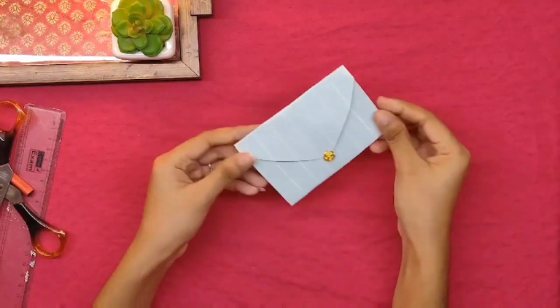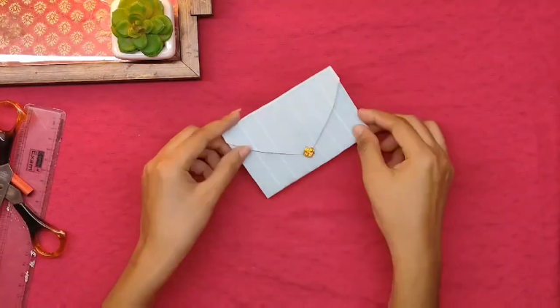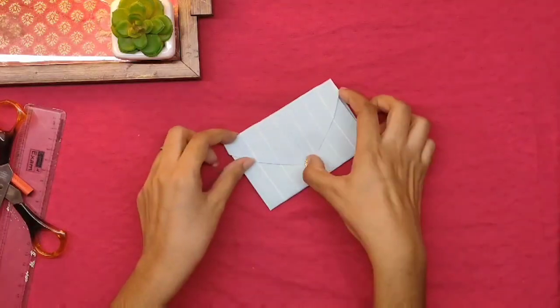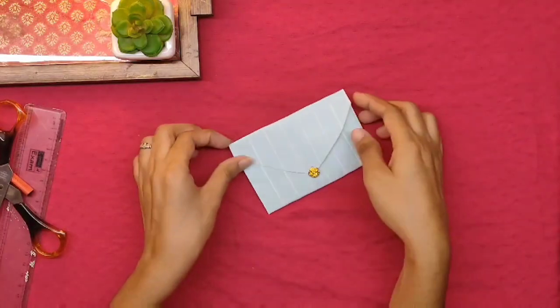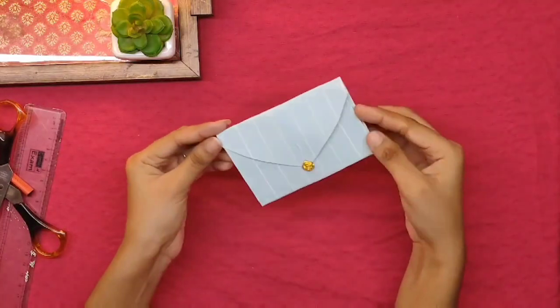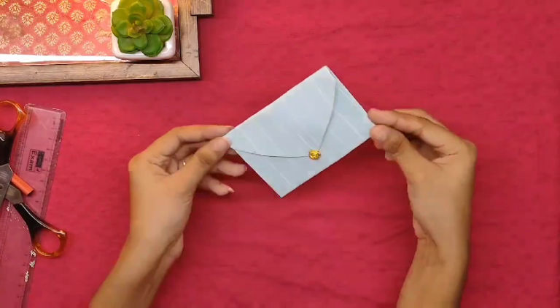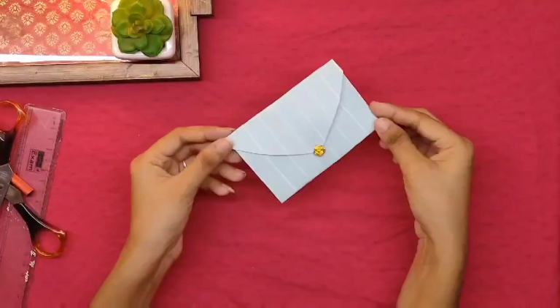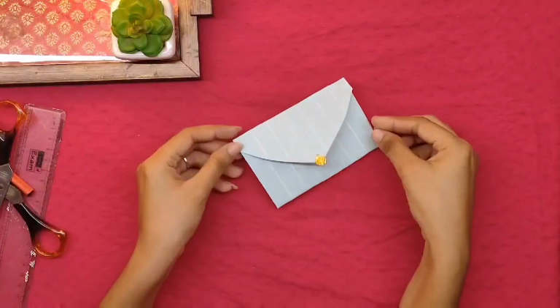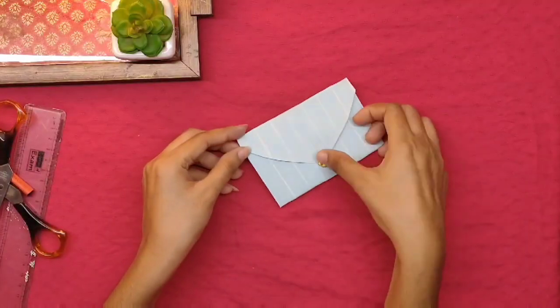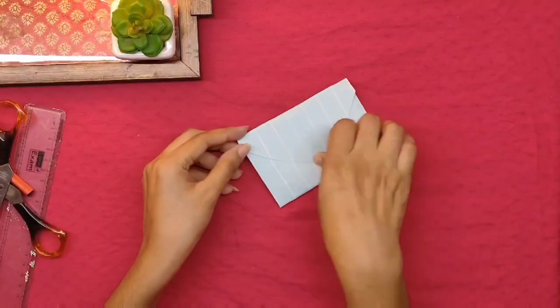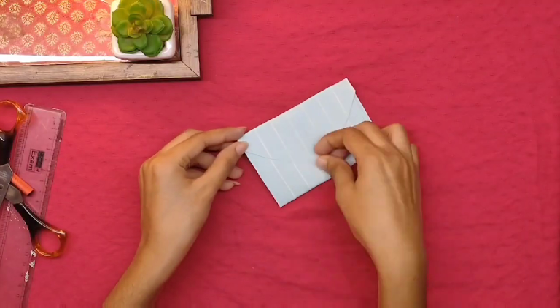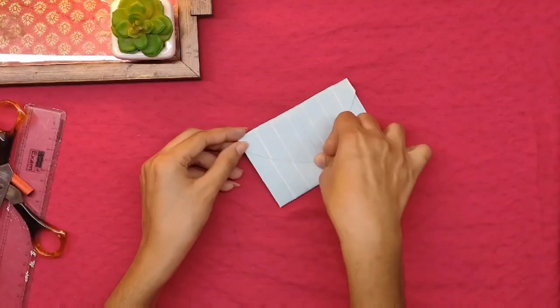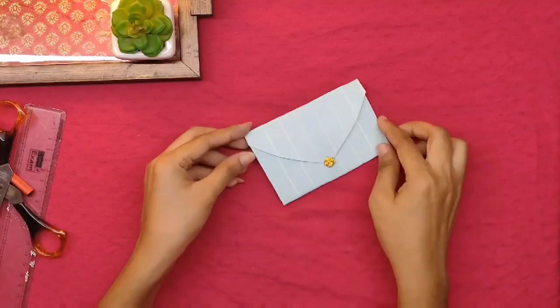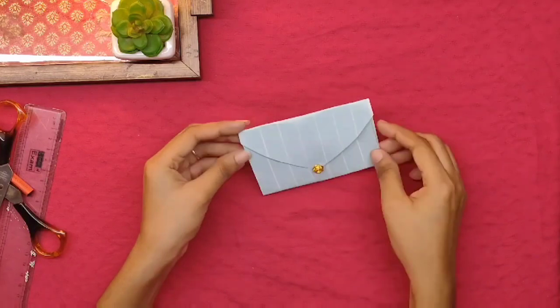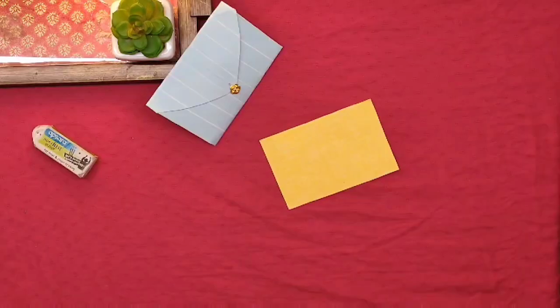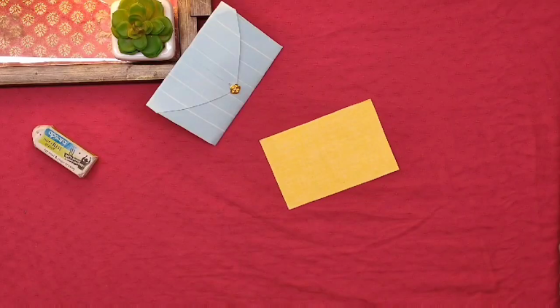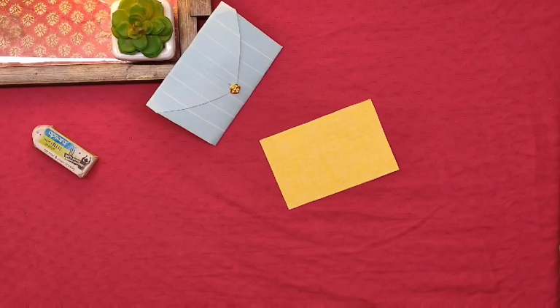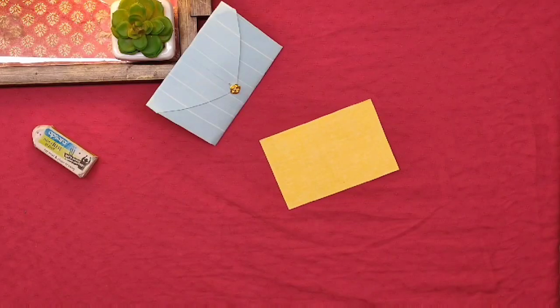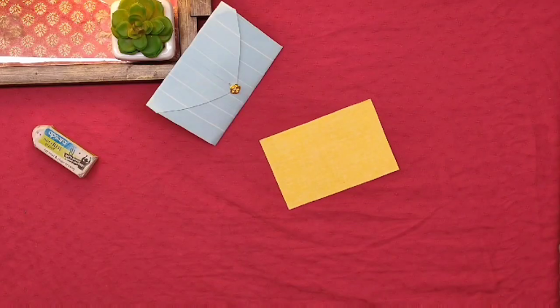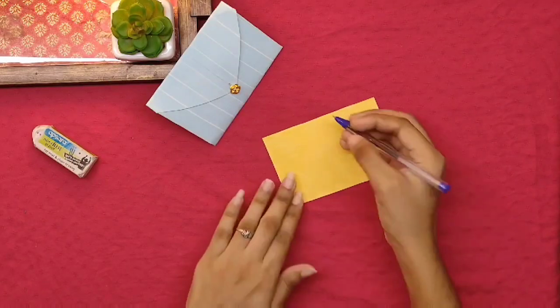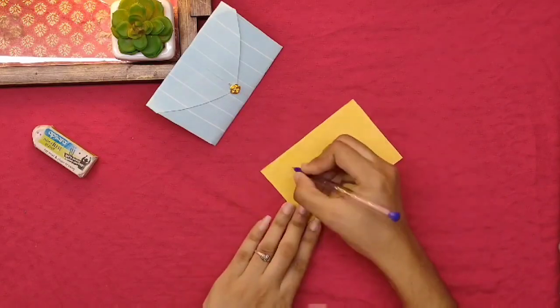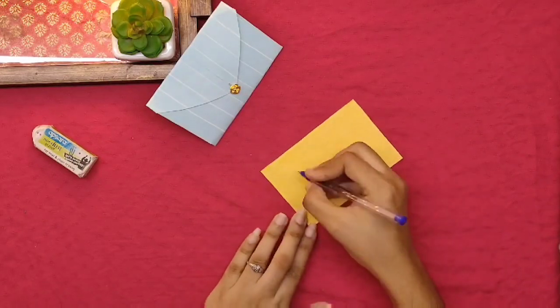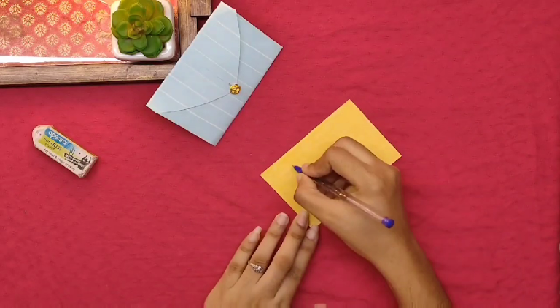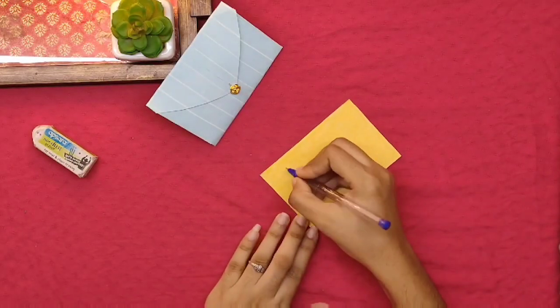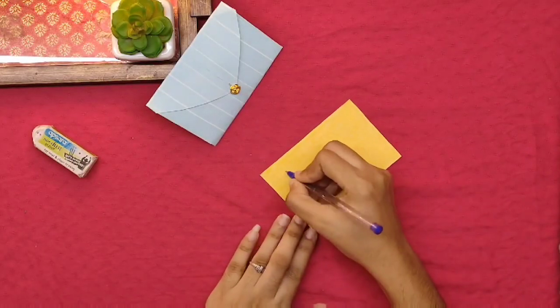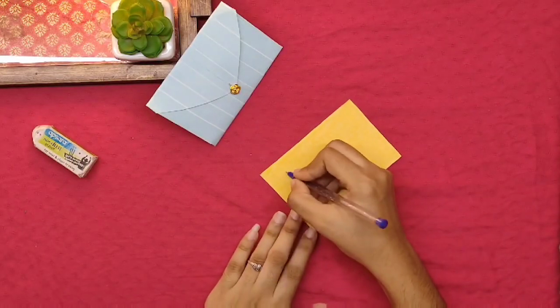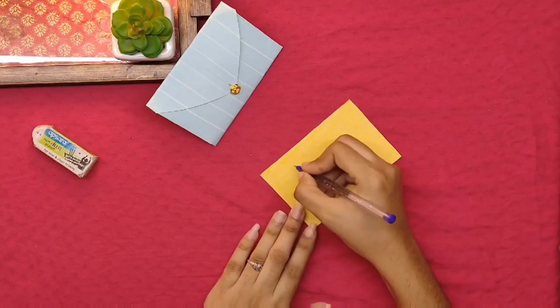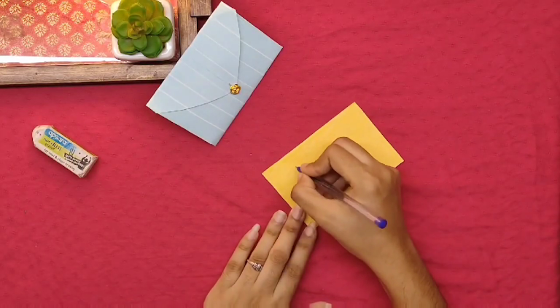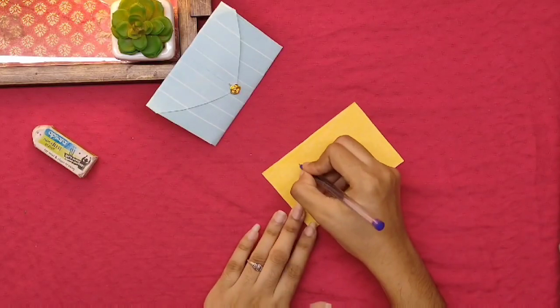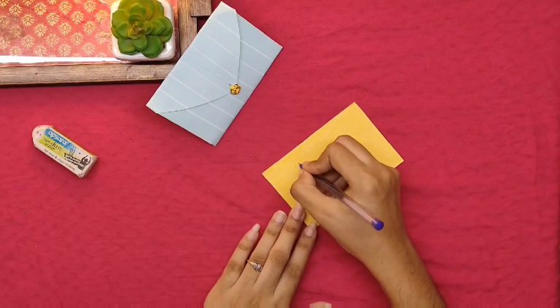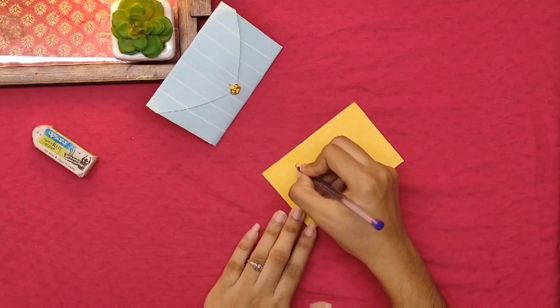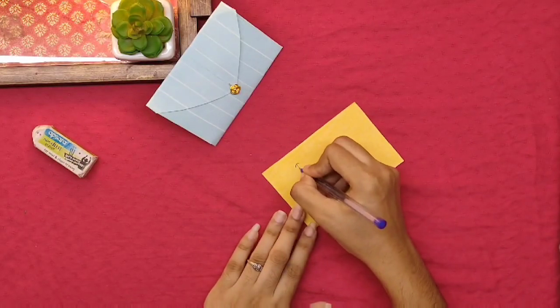The envelope is ready. You can add a customized letter in it, or else put a photo.